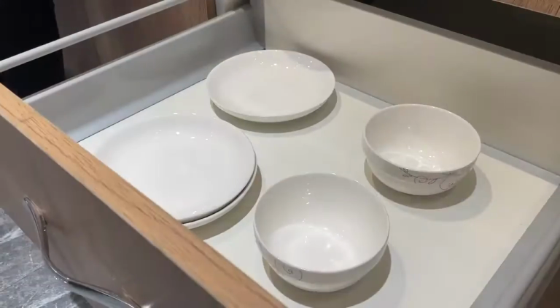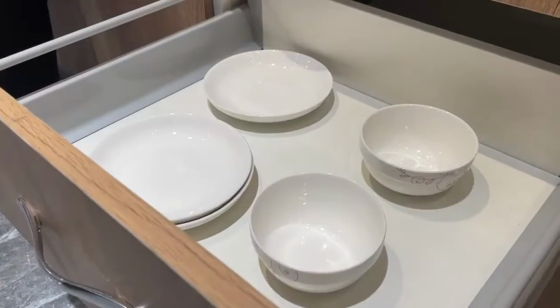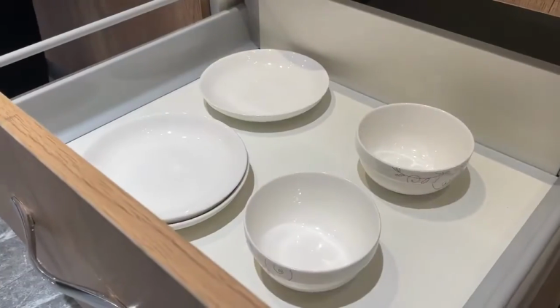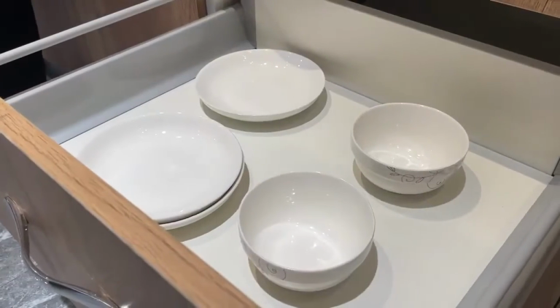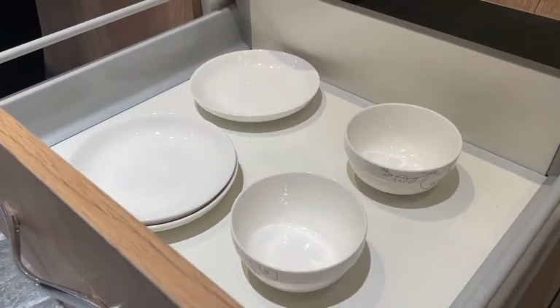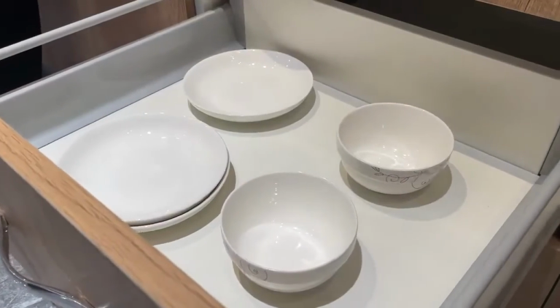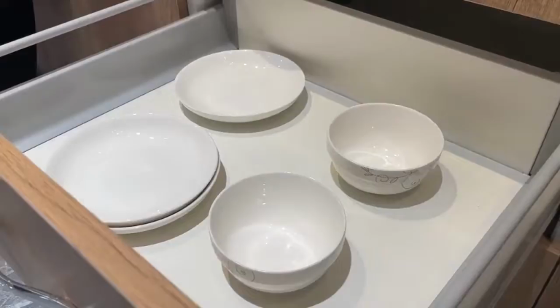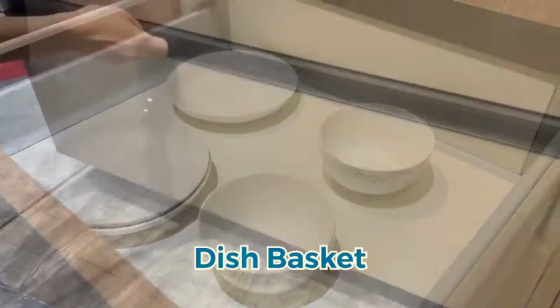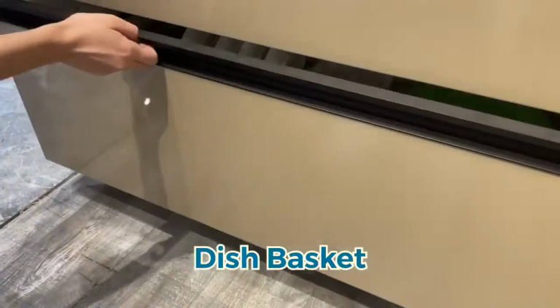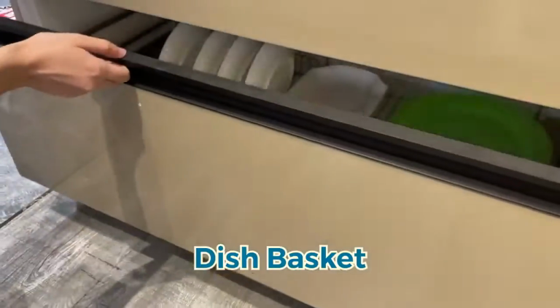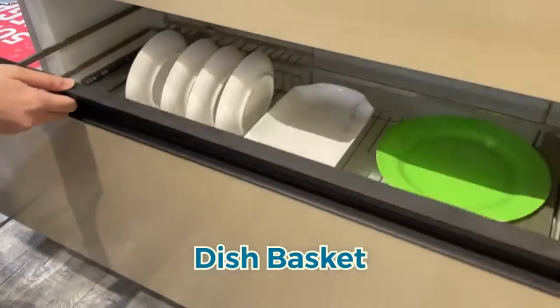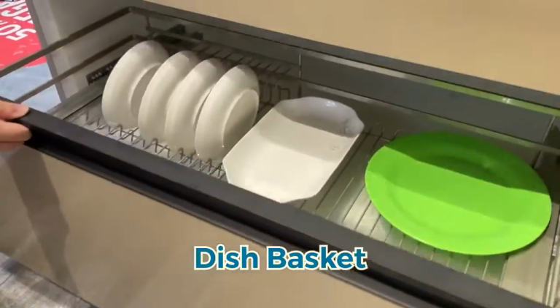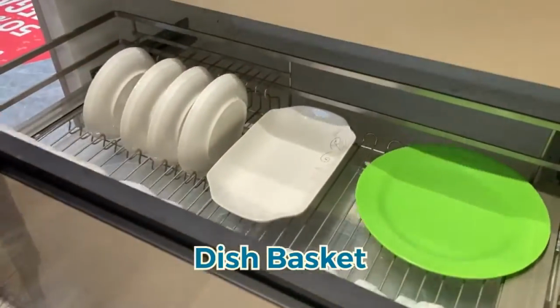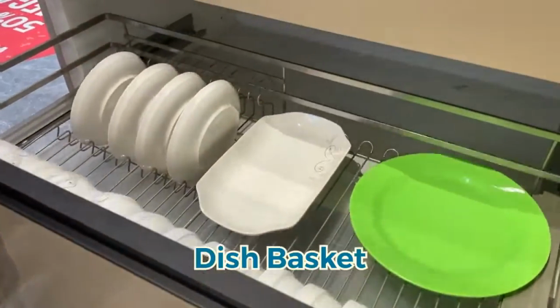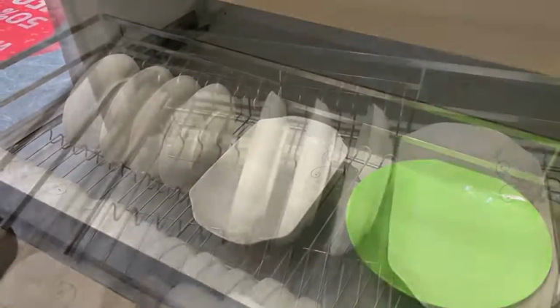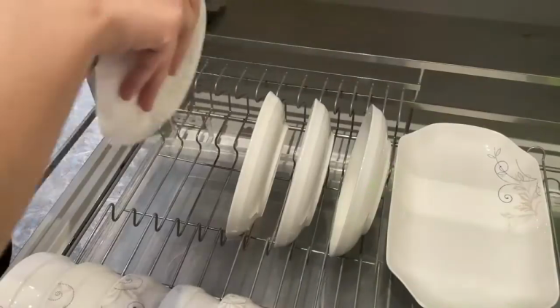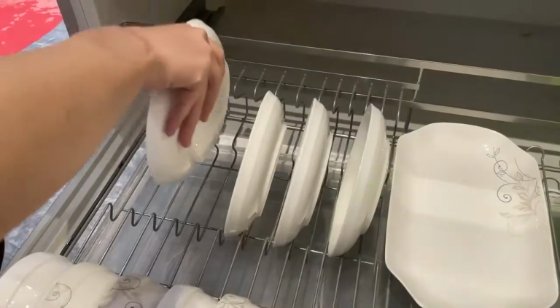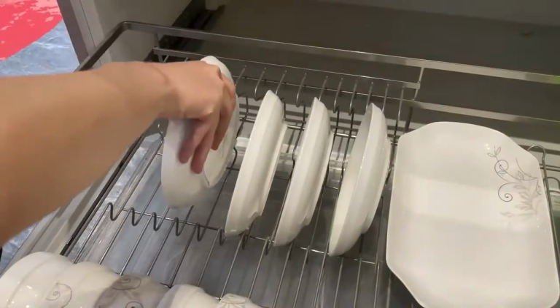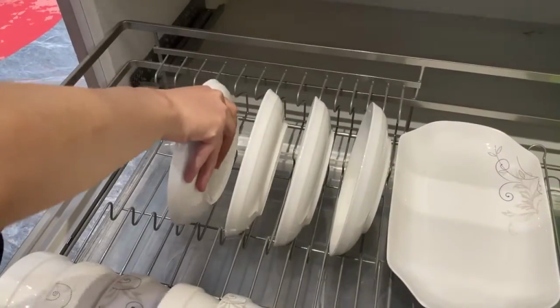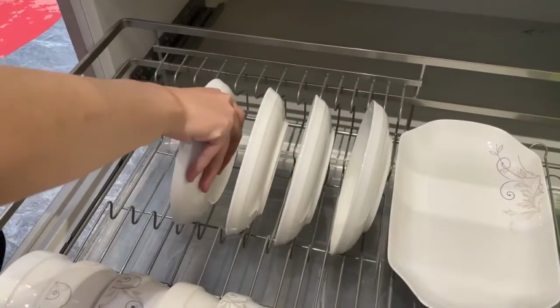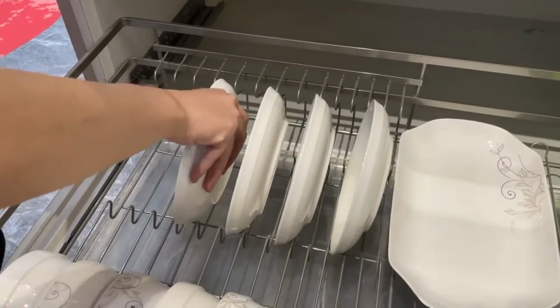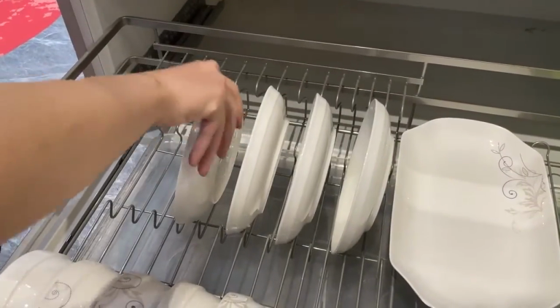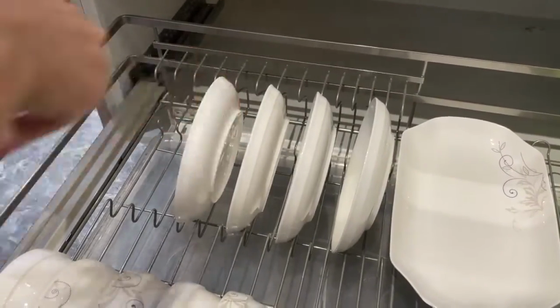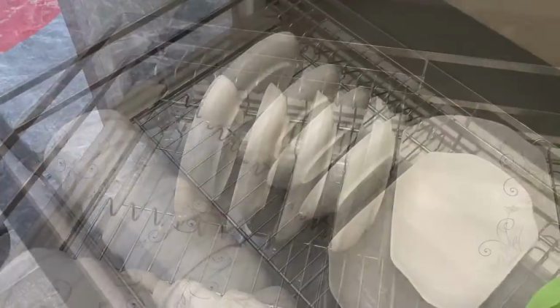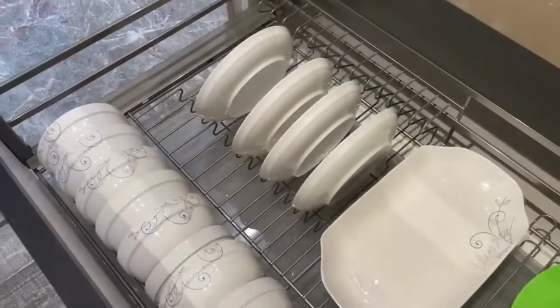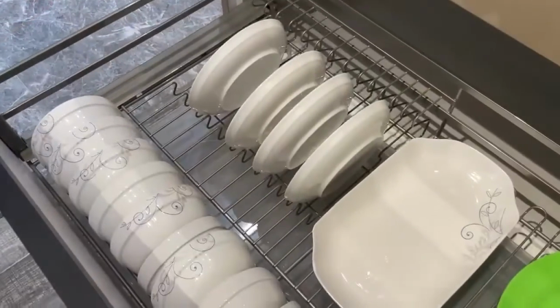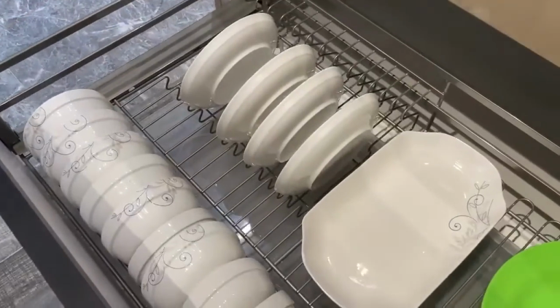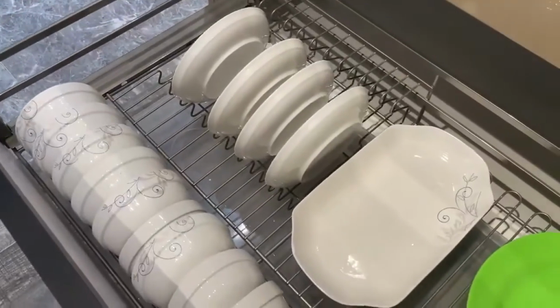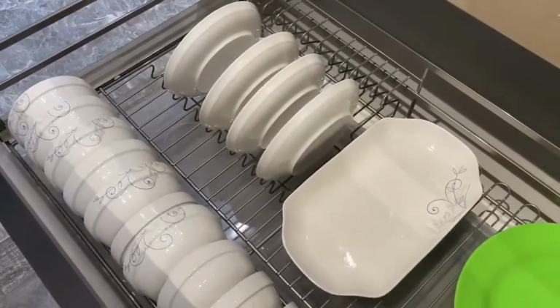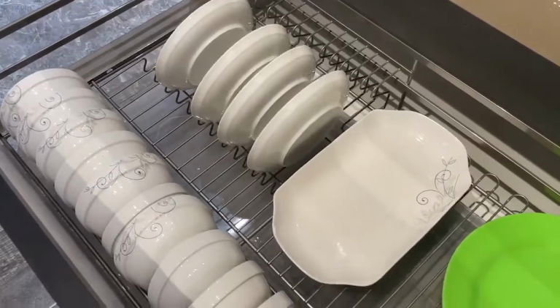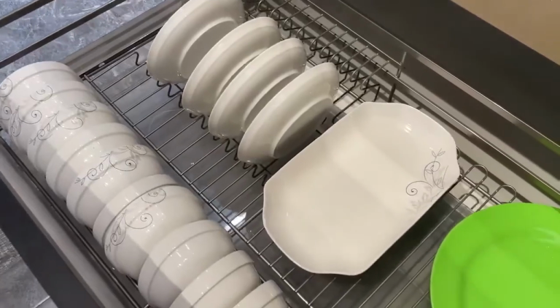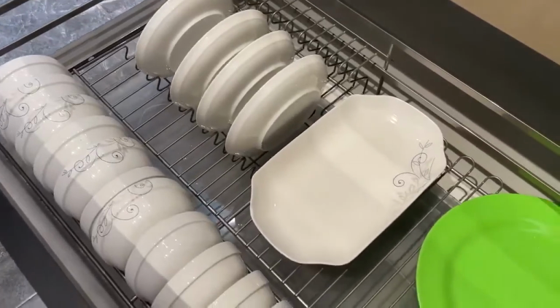Finally, for the bowls and plates, we have a solution to solve easy breakage and also having a mess while you're storing dish packets.